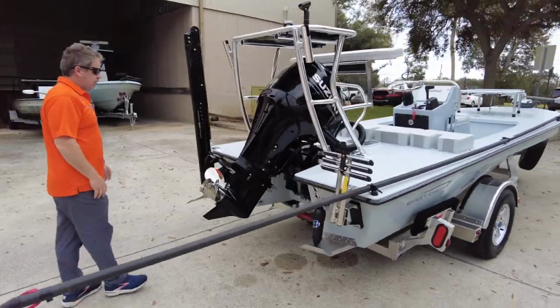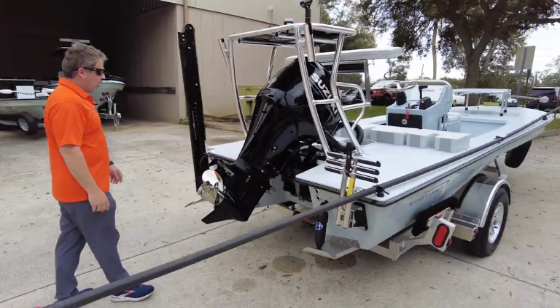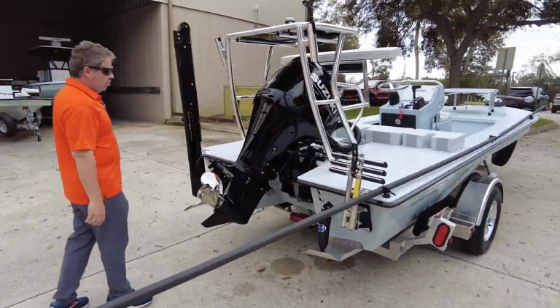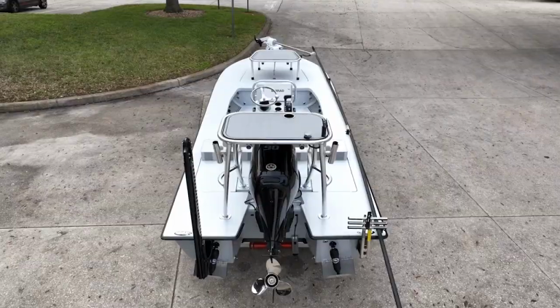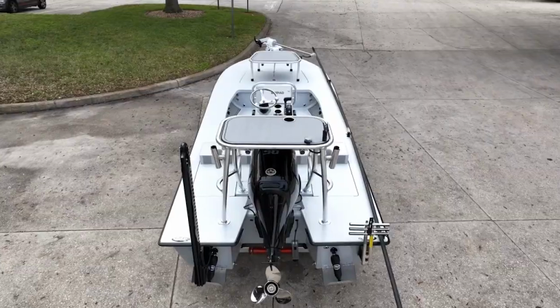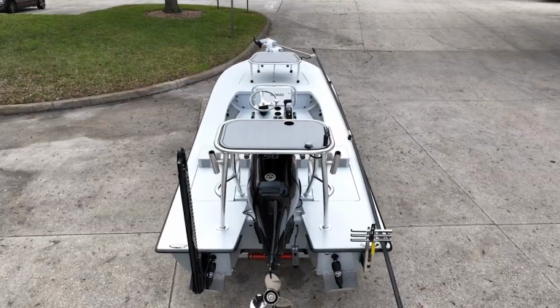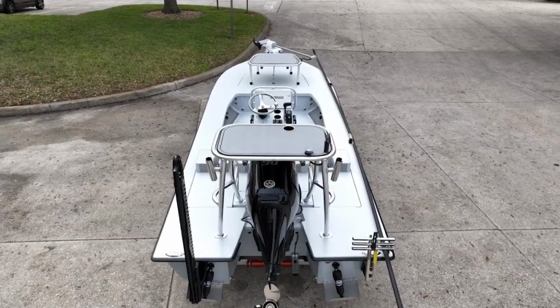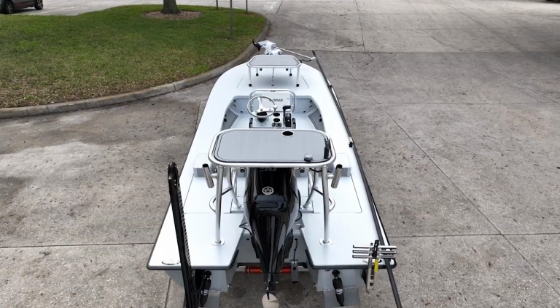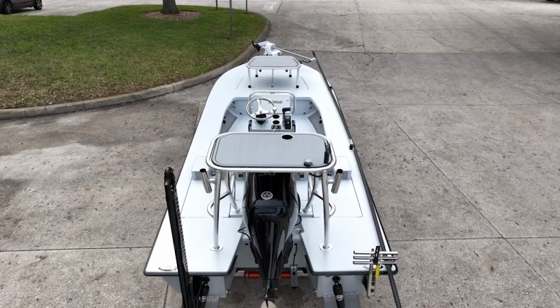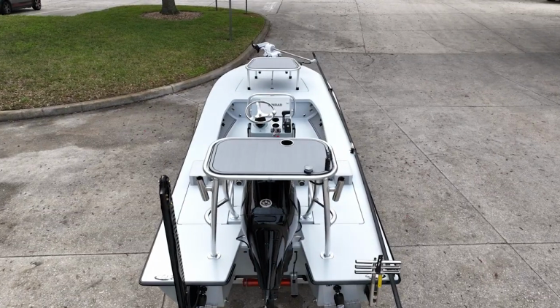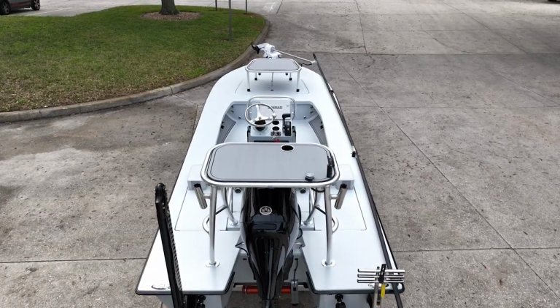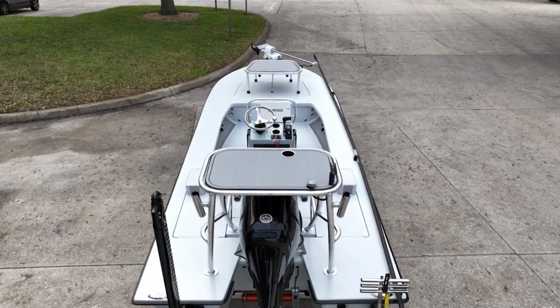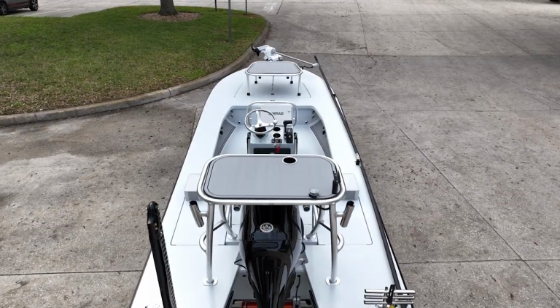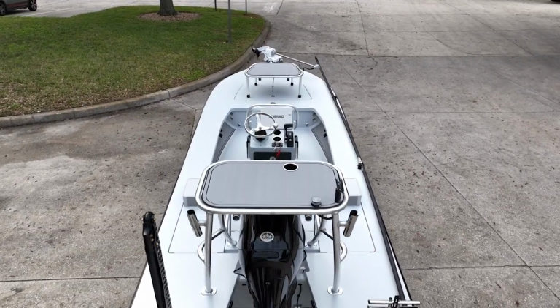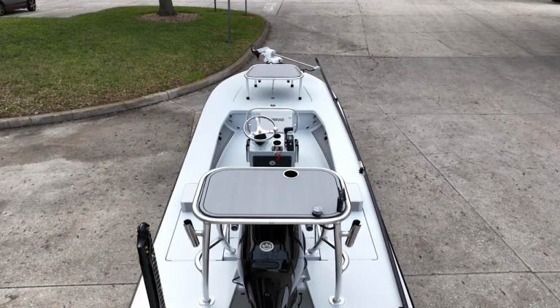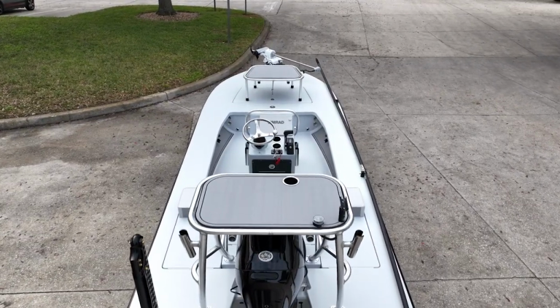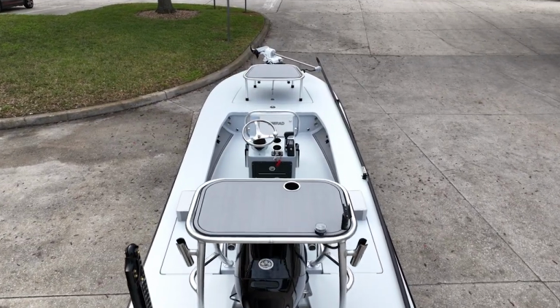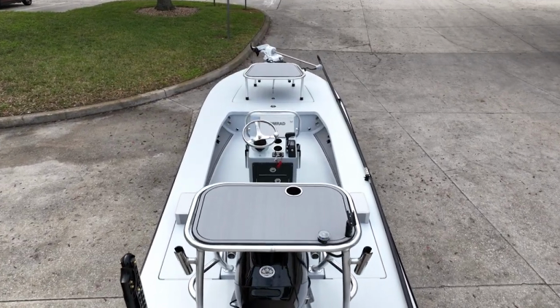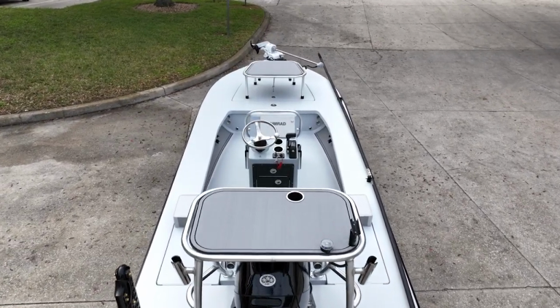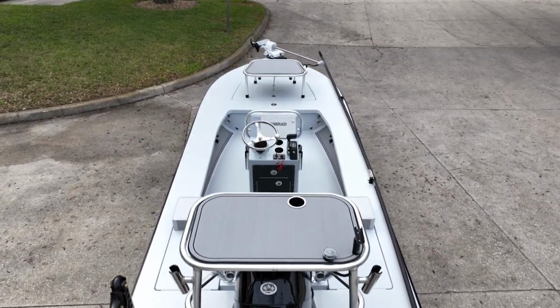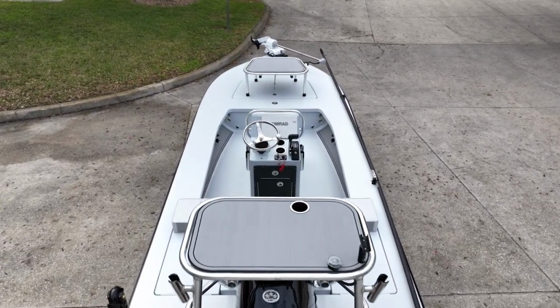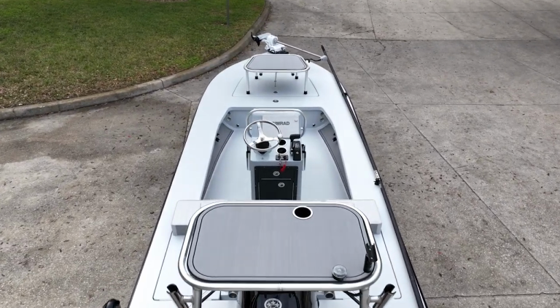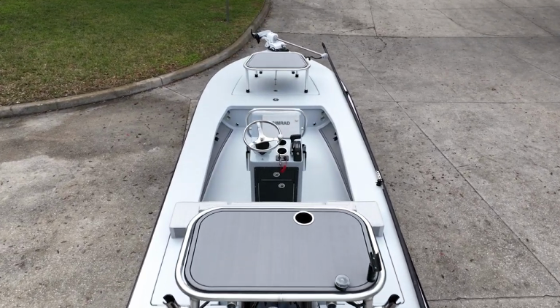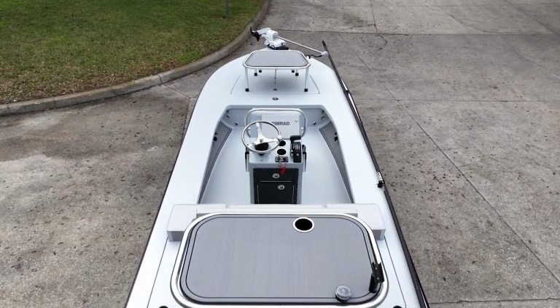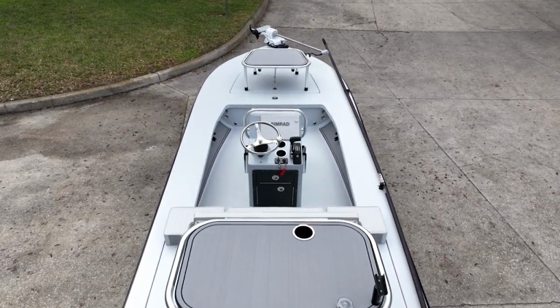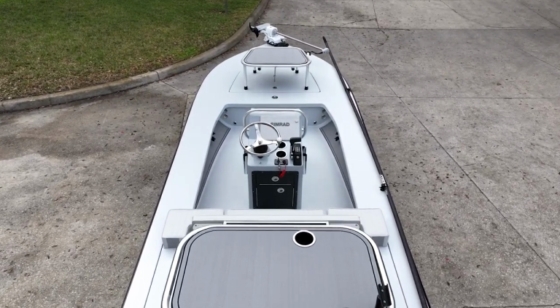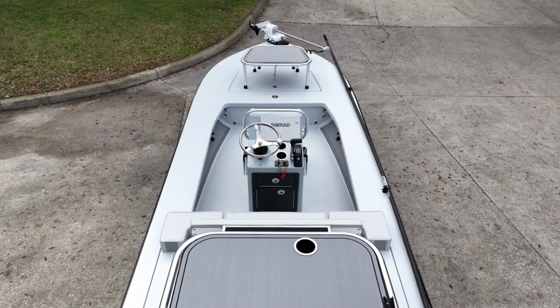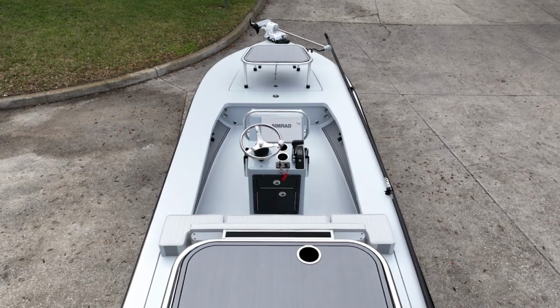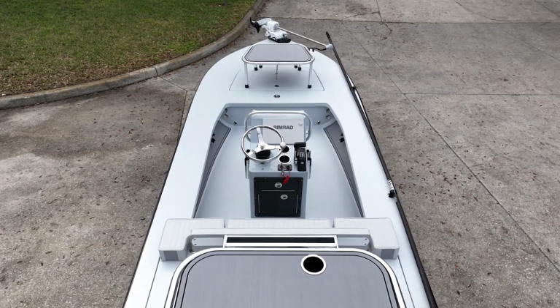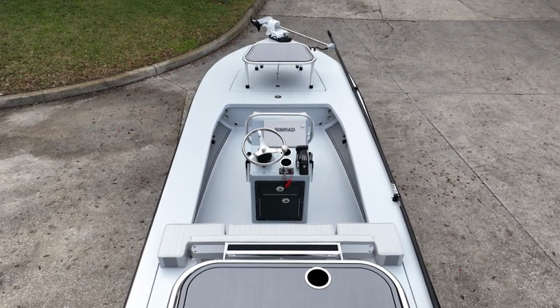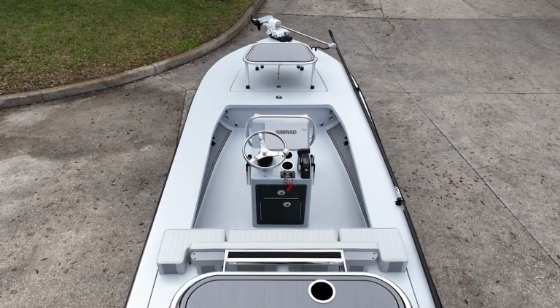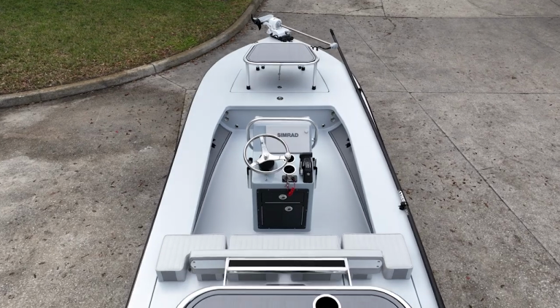At the back of the boat — bulletproof 90 Suzuki. It's all you need. He wanted a flats boat that would act like a skiff — that's what the Vantage is.